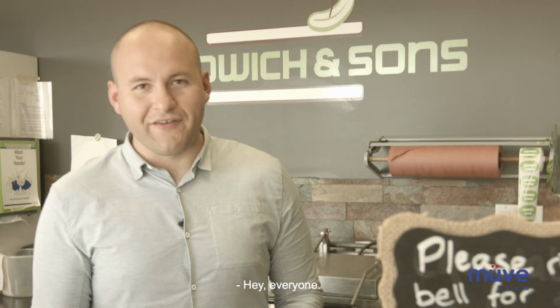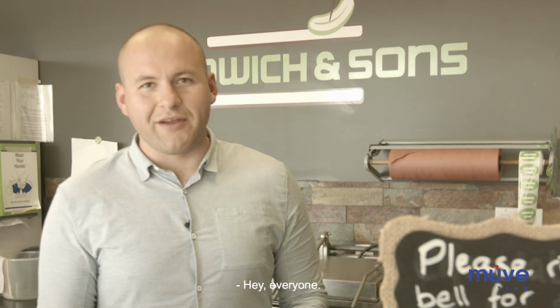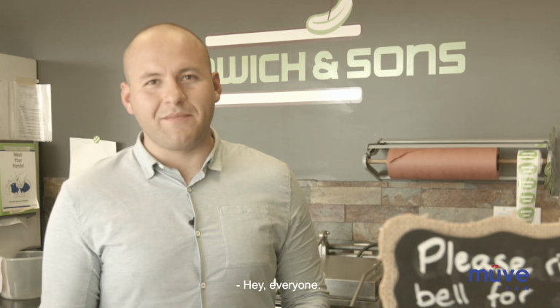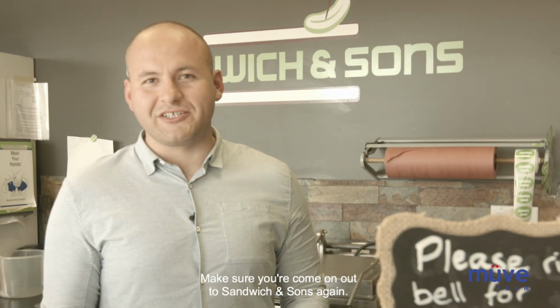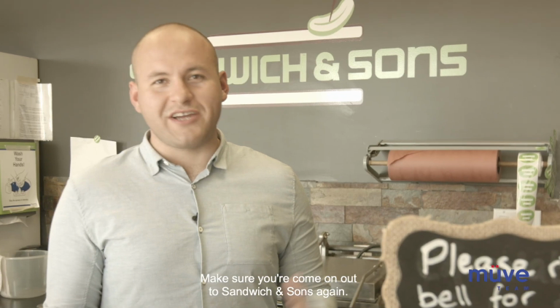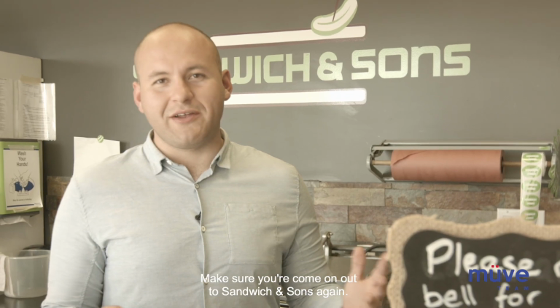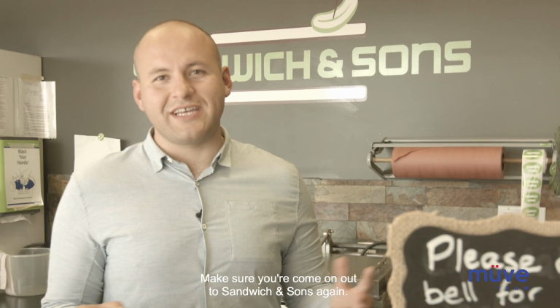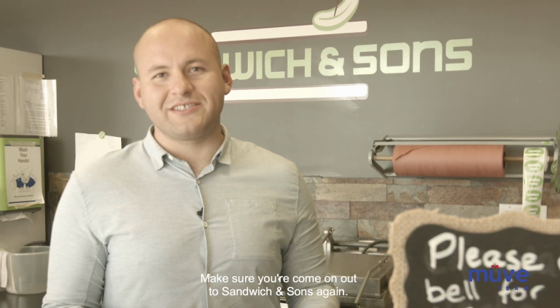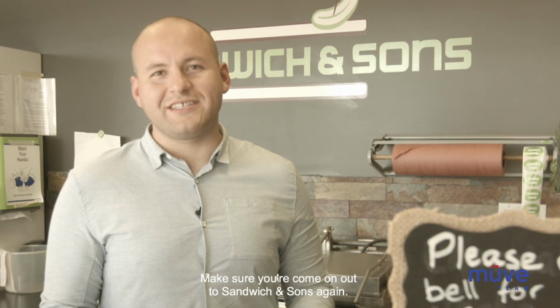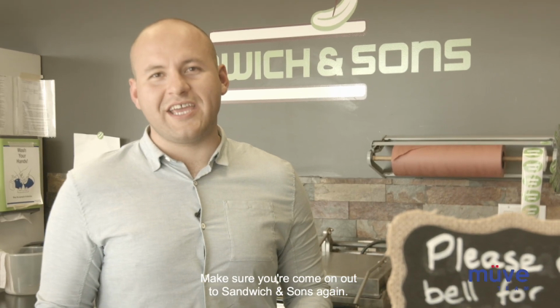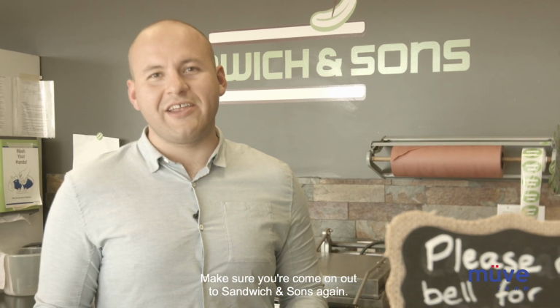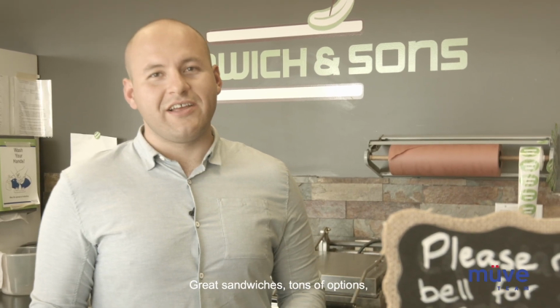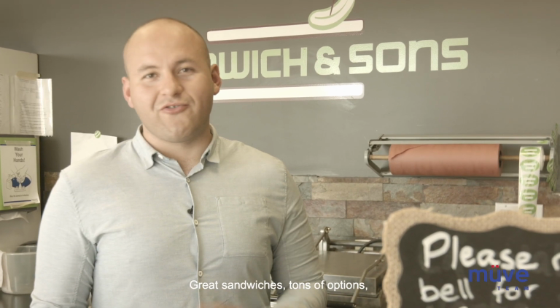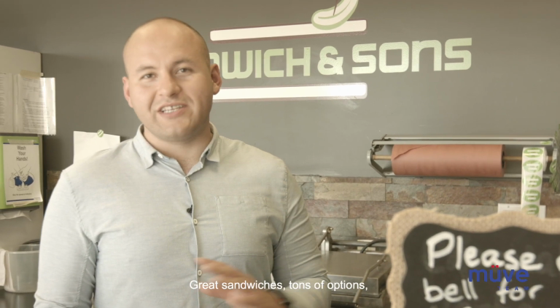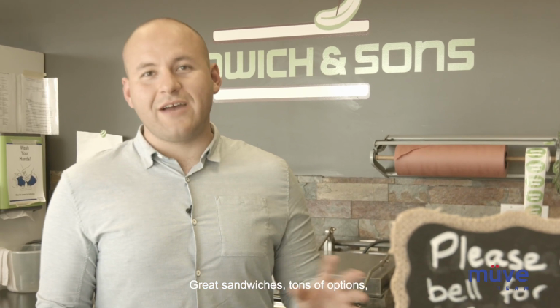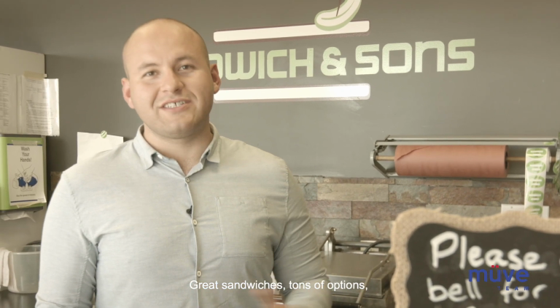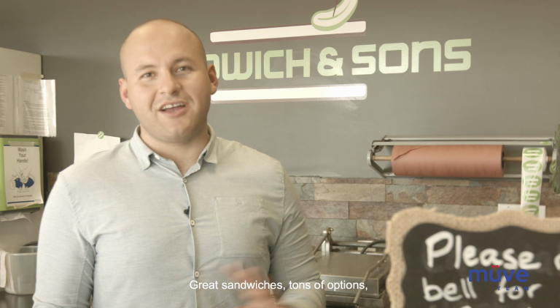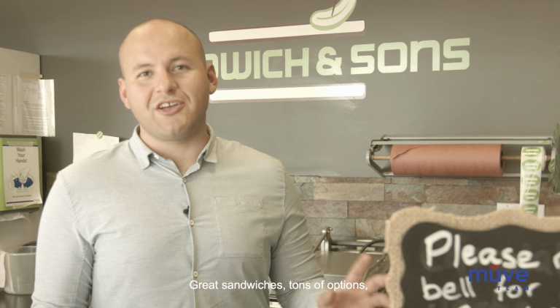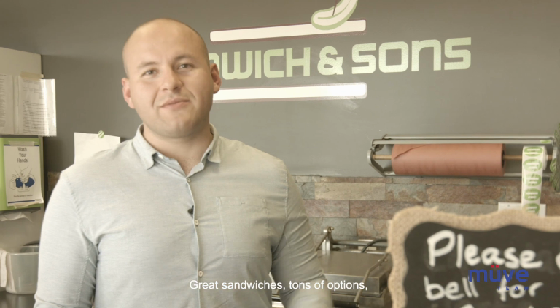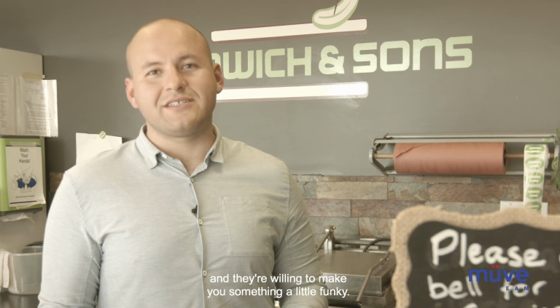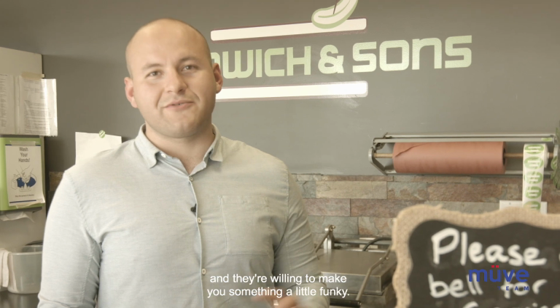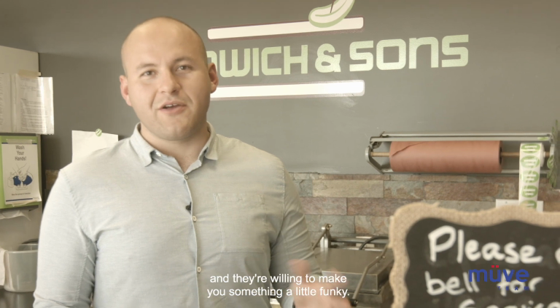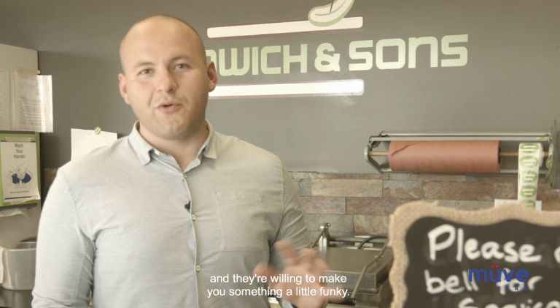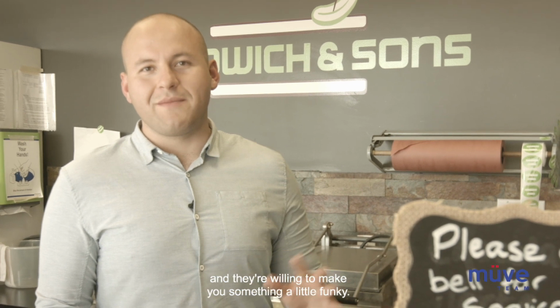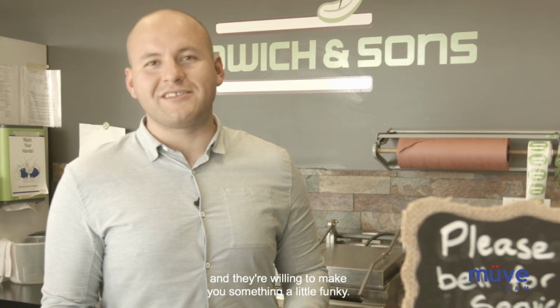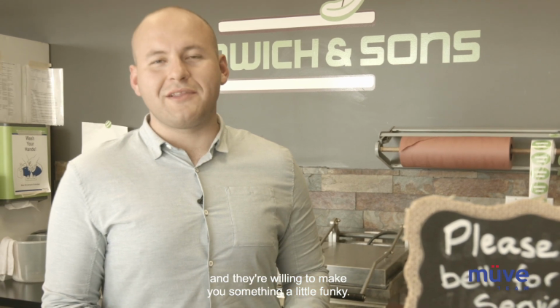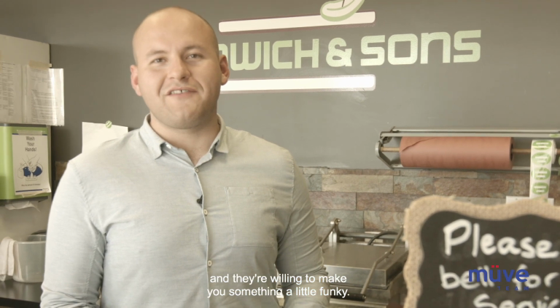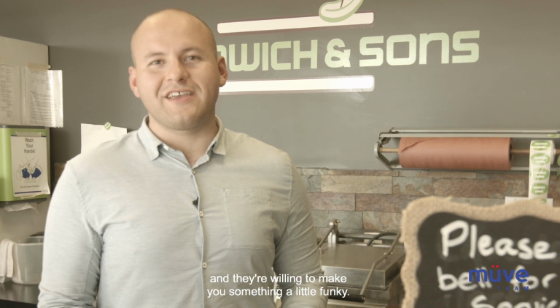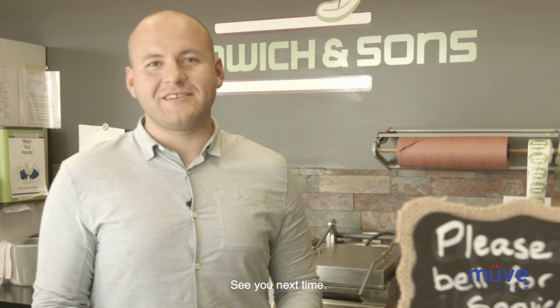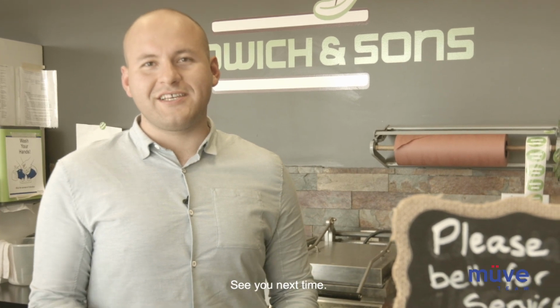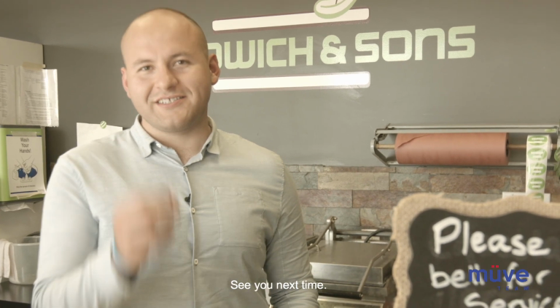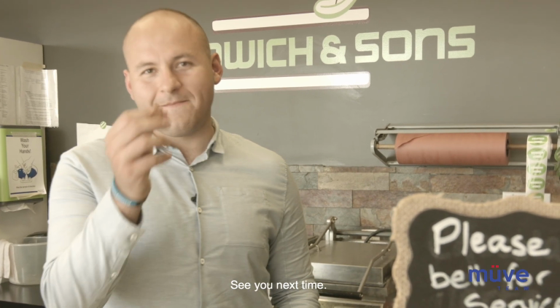Hey everyone, make sure you're coming out to Sandwich & Sons. Great sandwiches, tons of options and they're willing to make you something a little funky. See you next time.